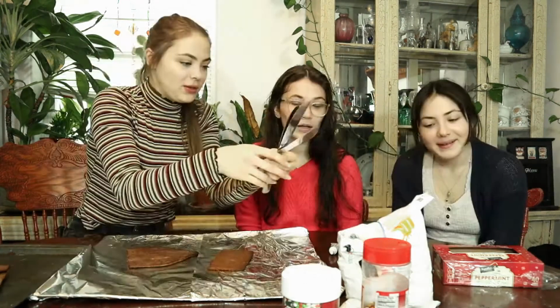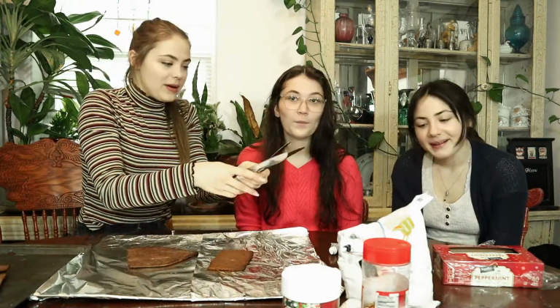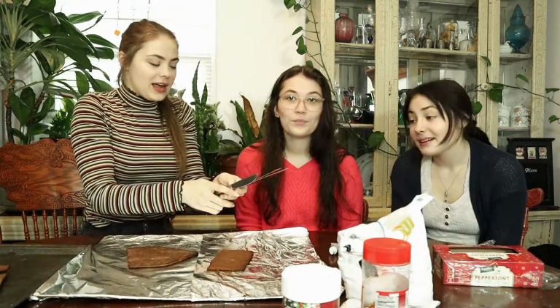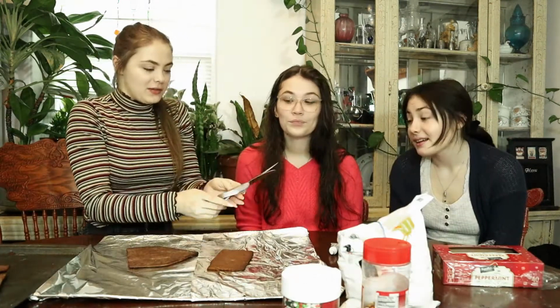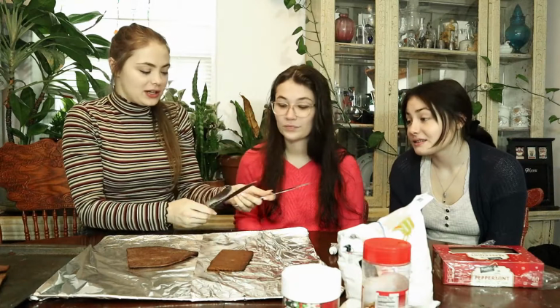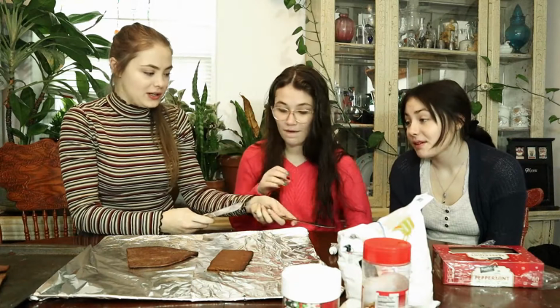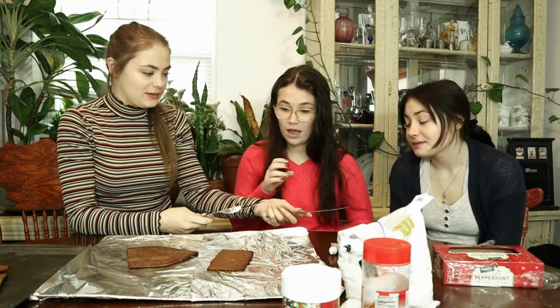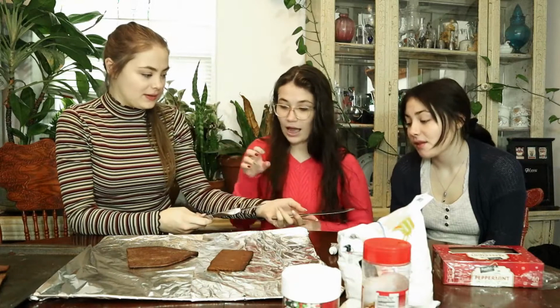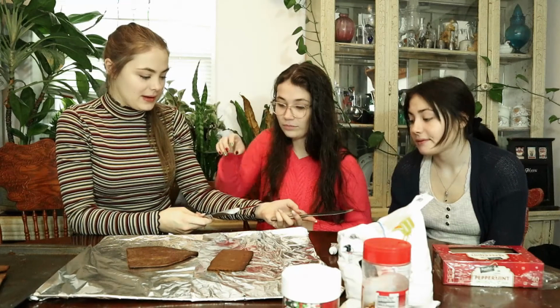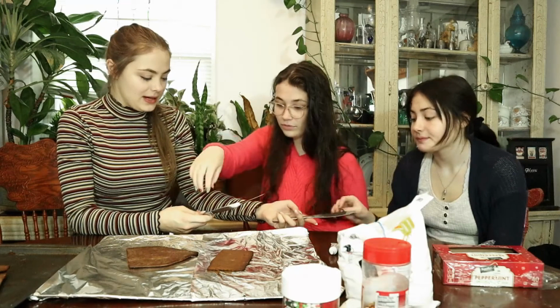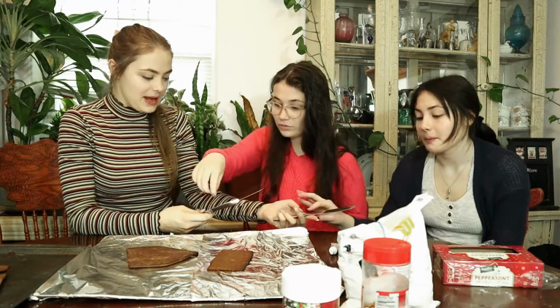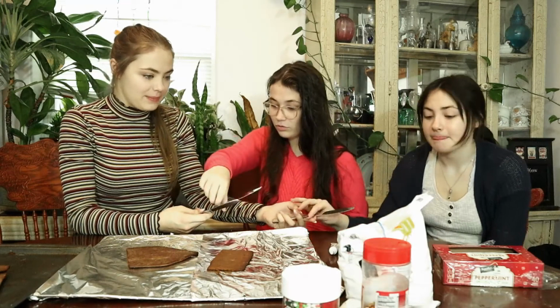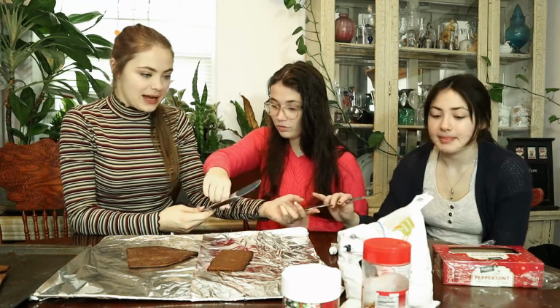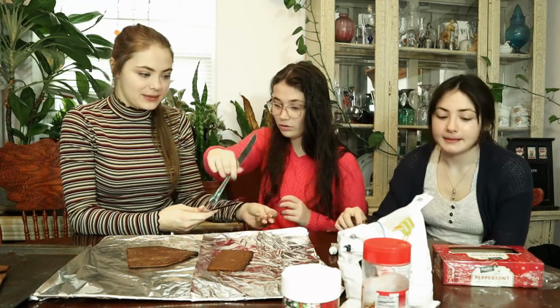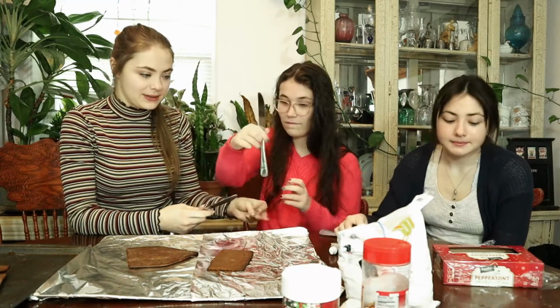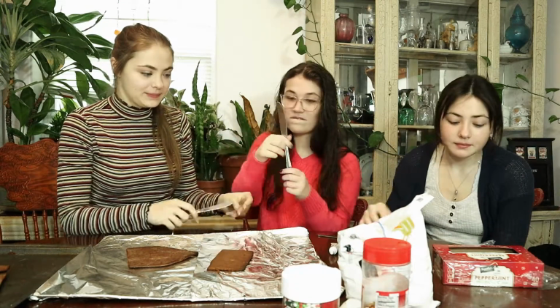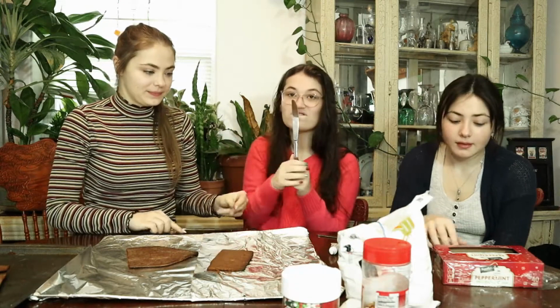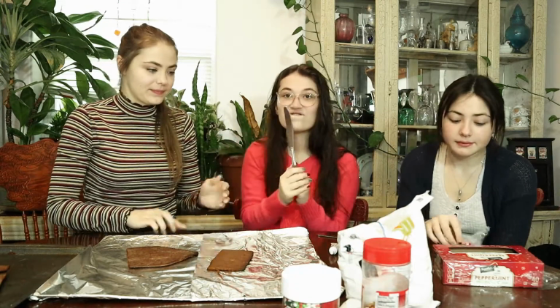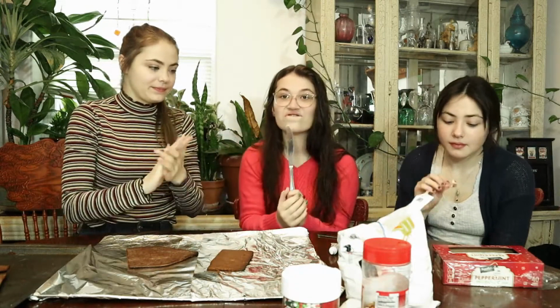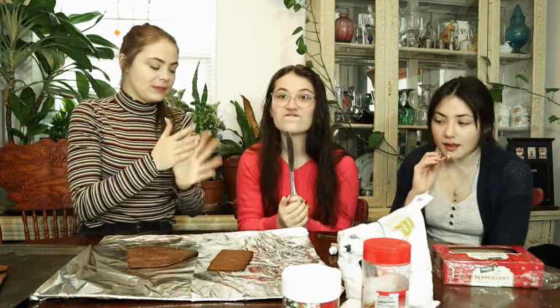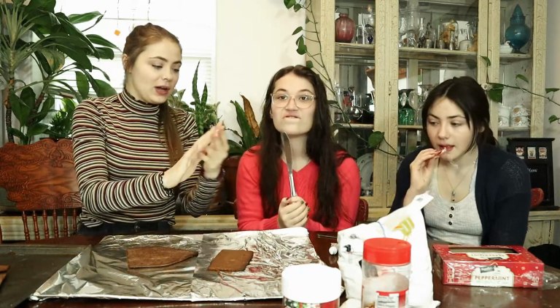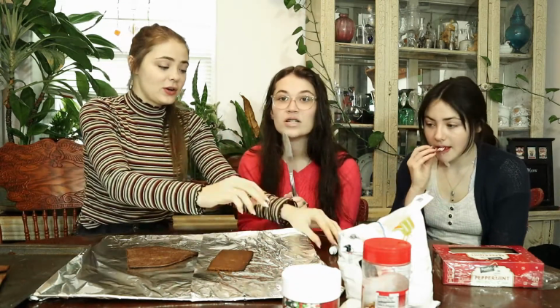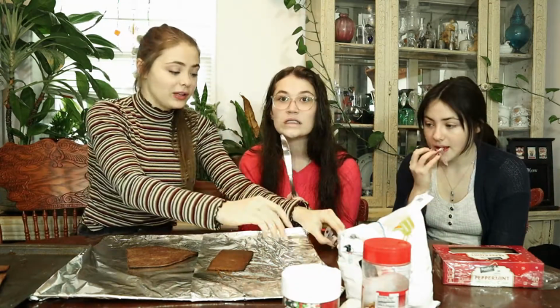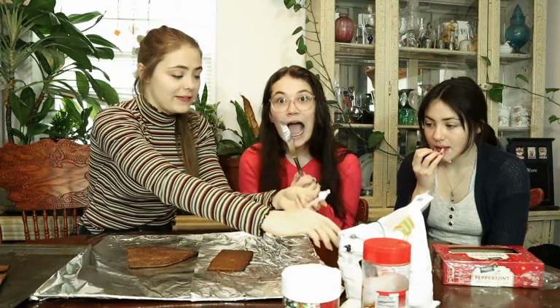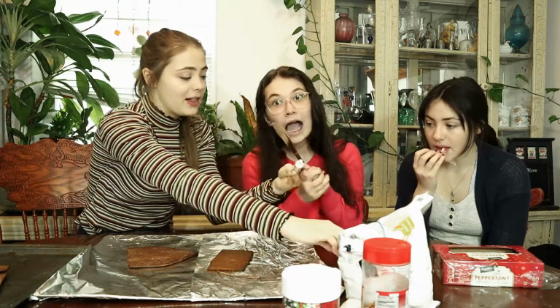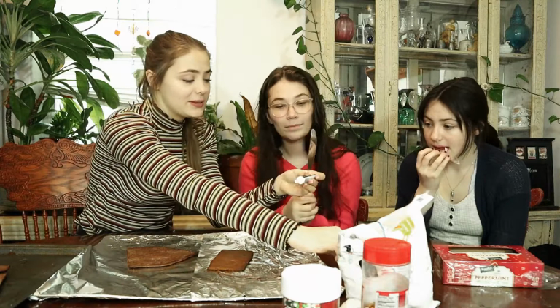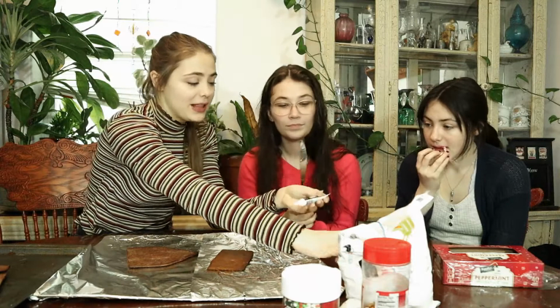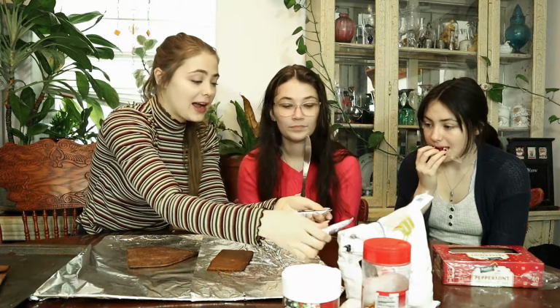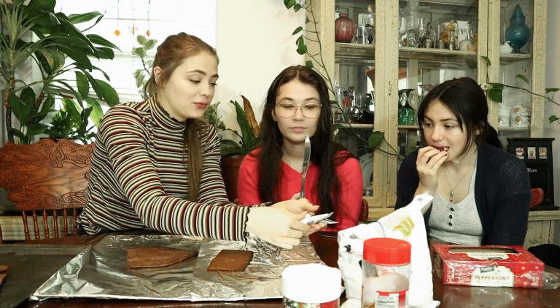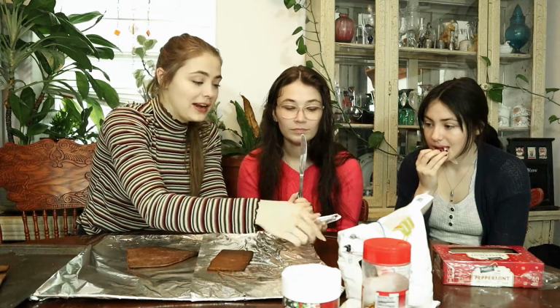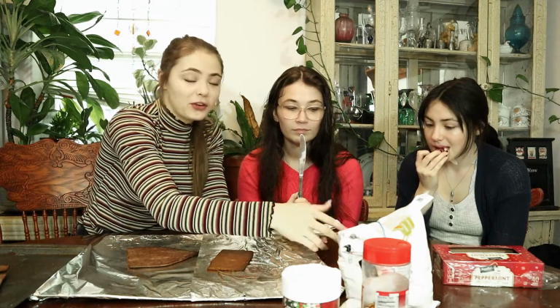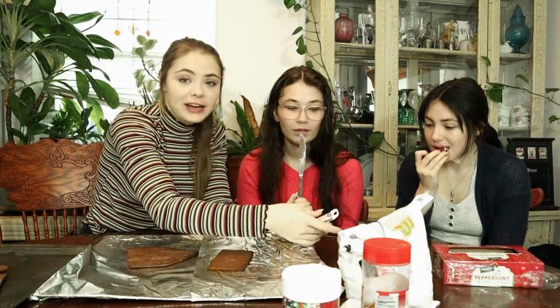Three butter knives. I didn't make any pipes. We also only have the colors black, red, and green.